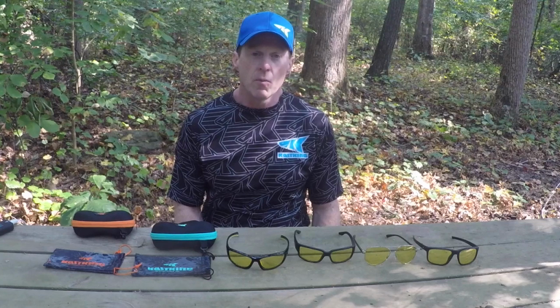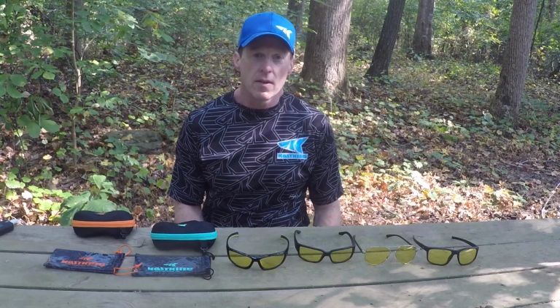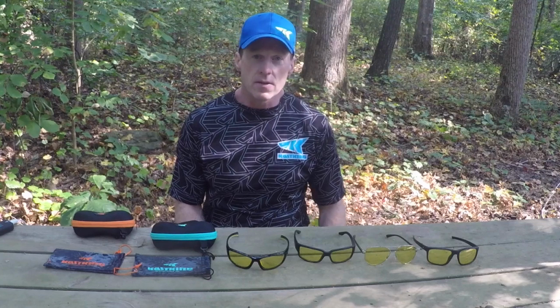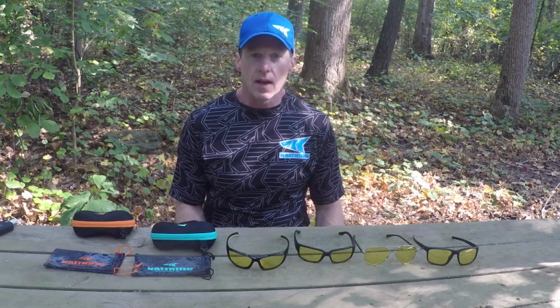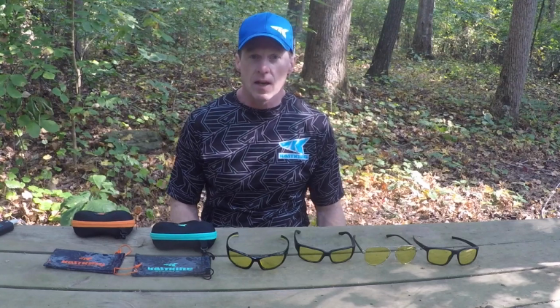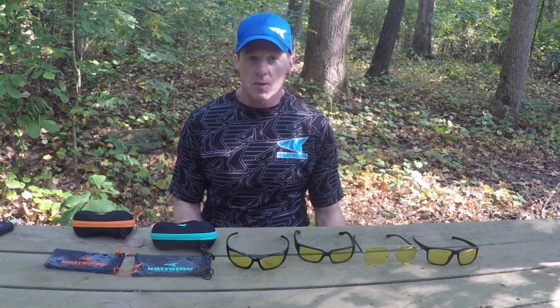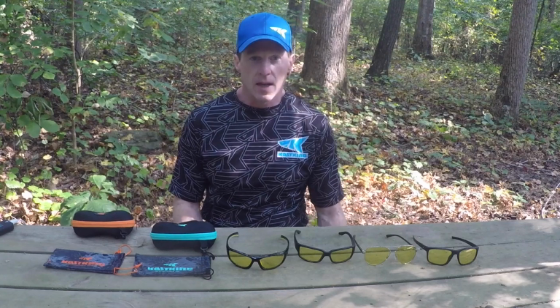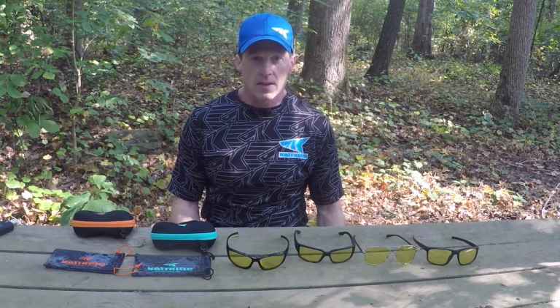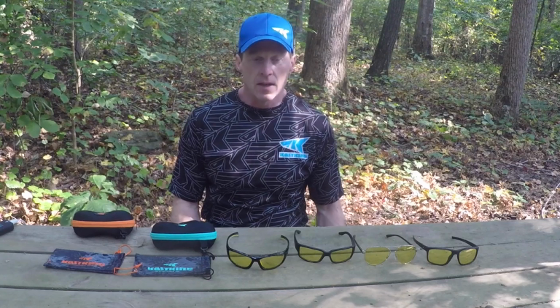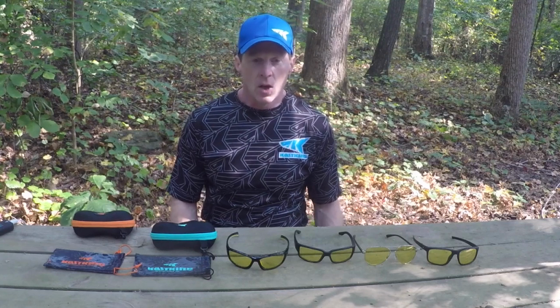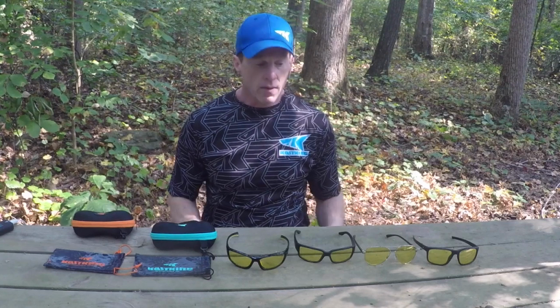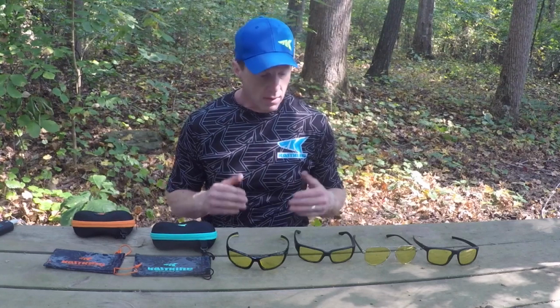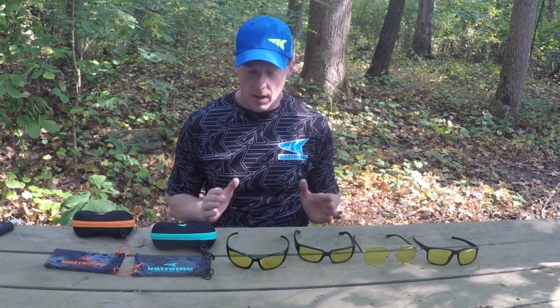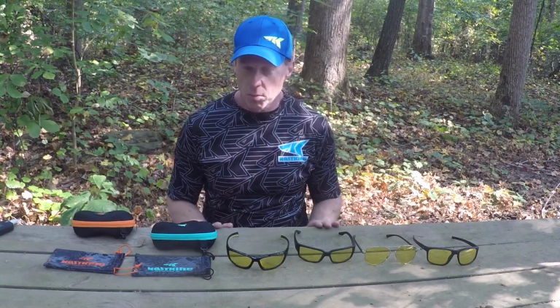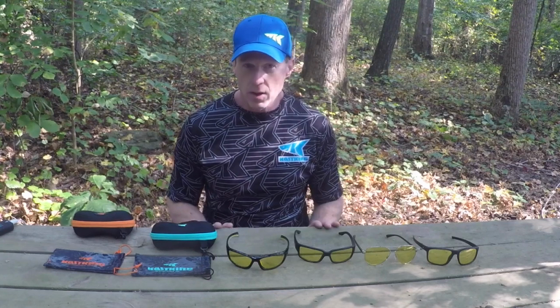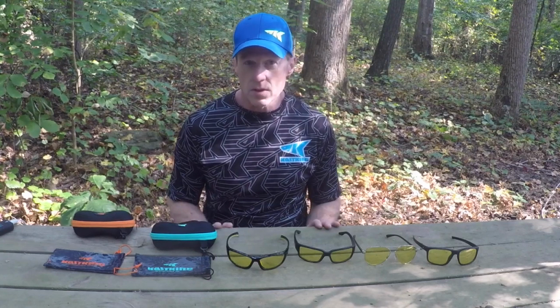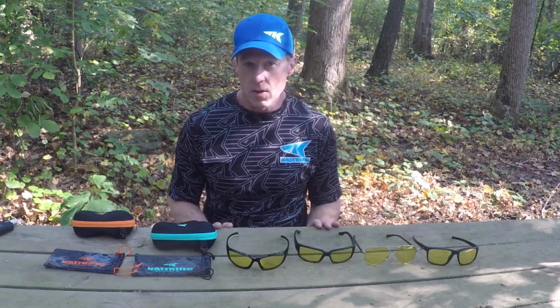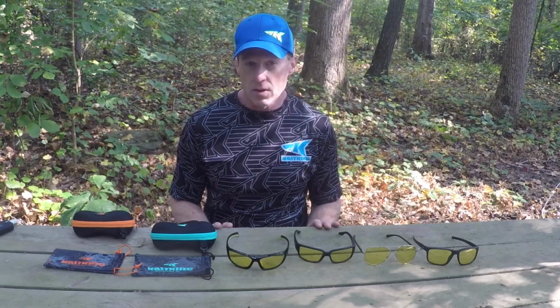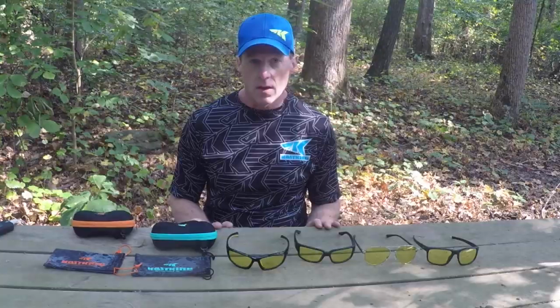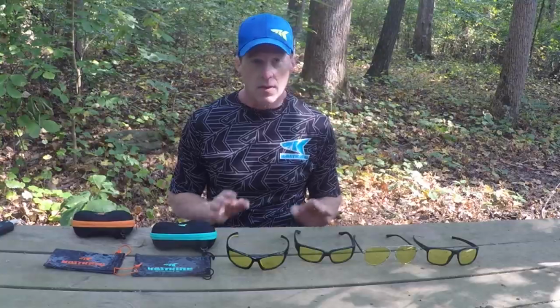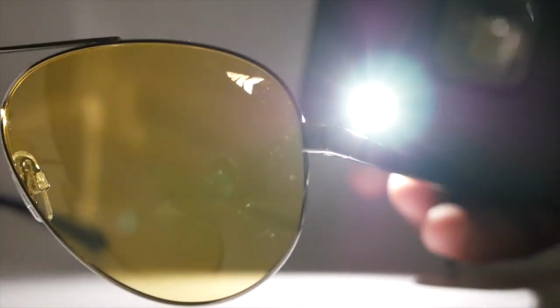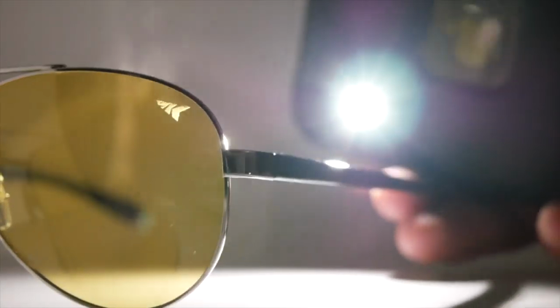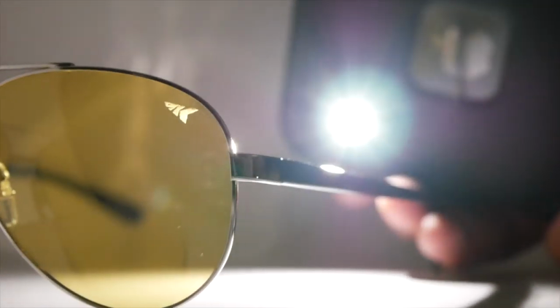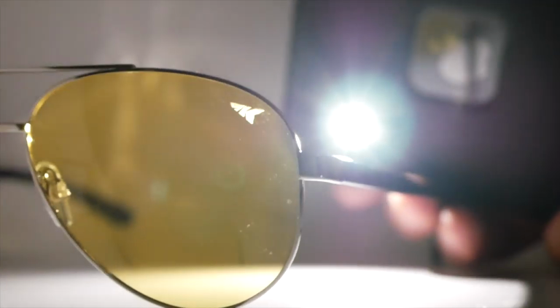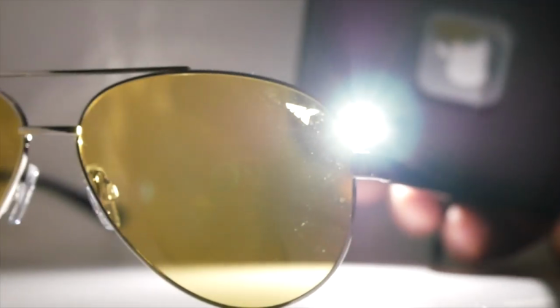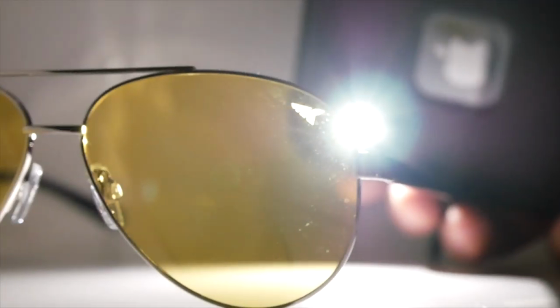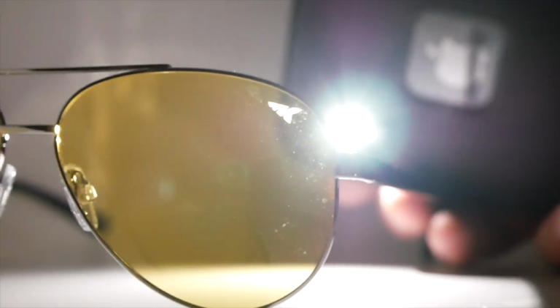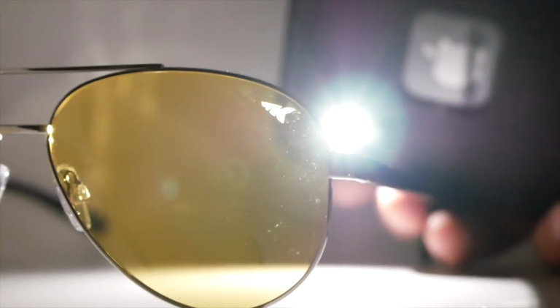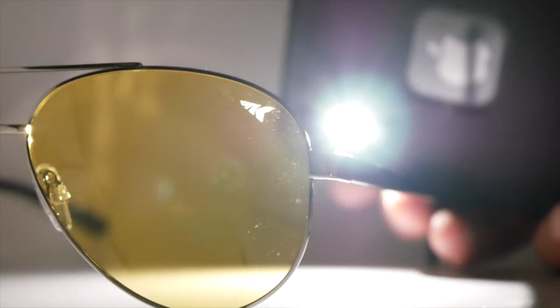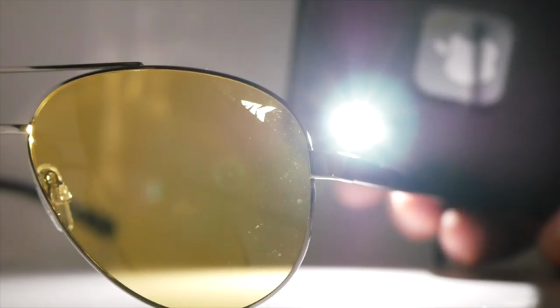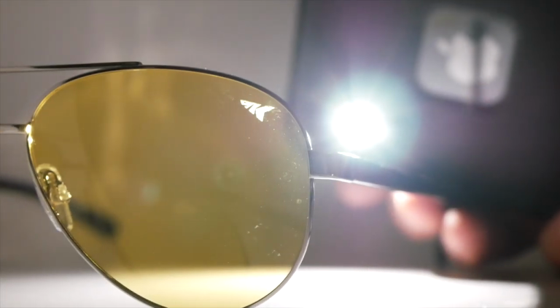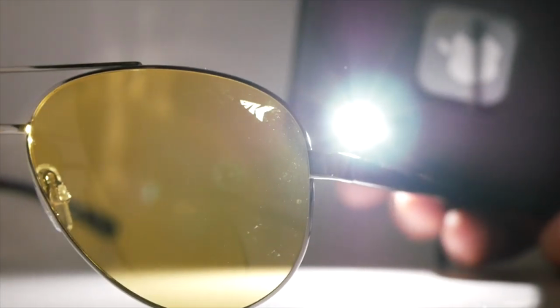Hi everybody. This is Scott Thomas with Casking. We have another great new product we're just launching. This is the Casking Night Vision Eyewear.